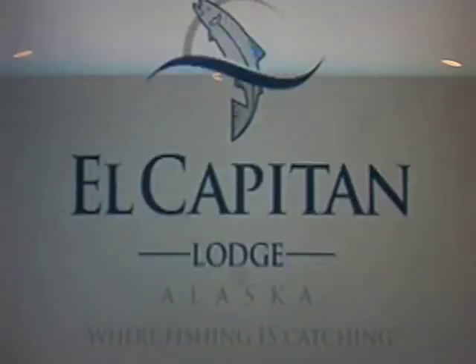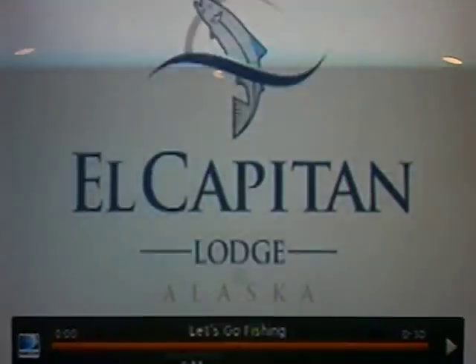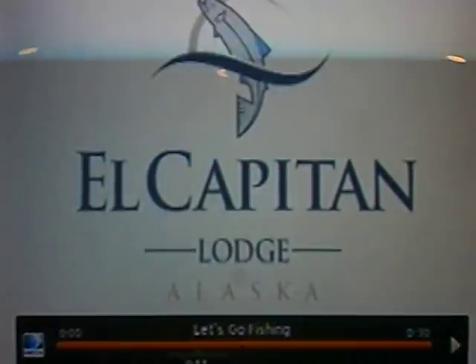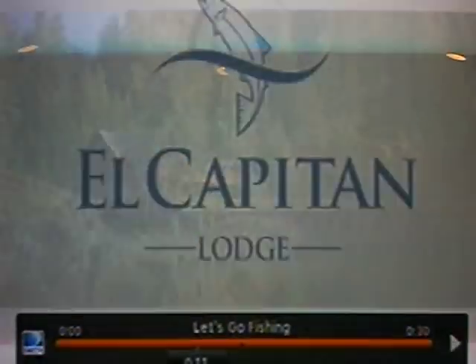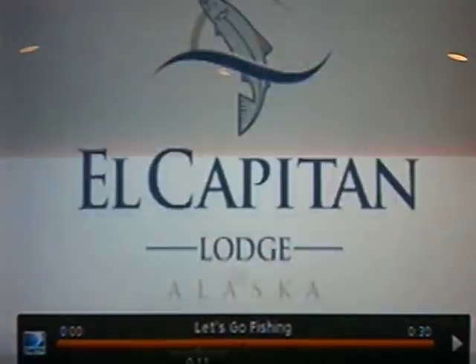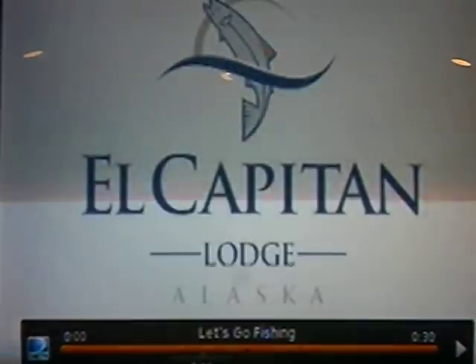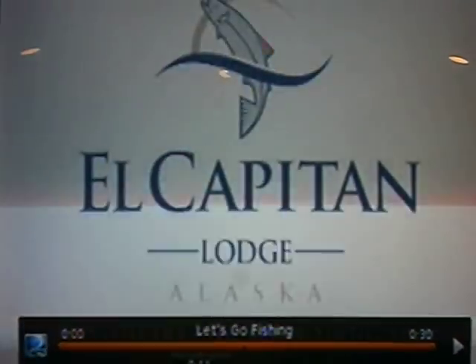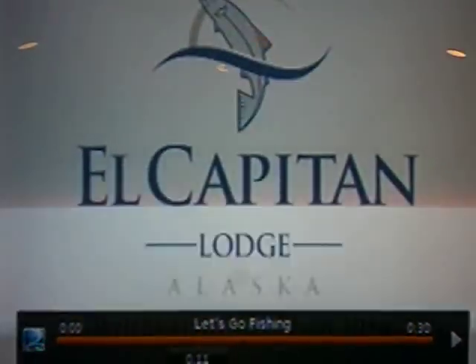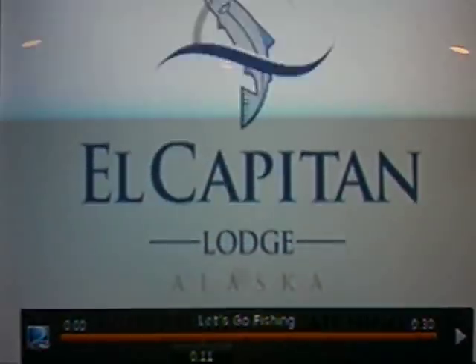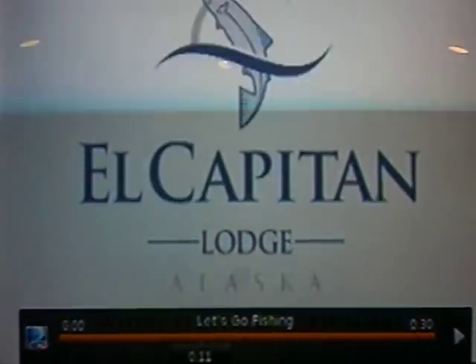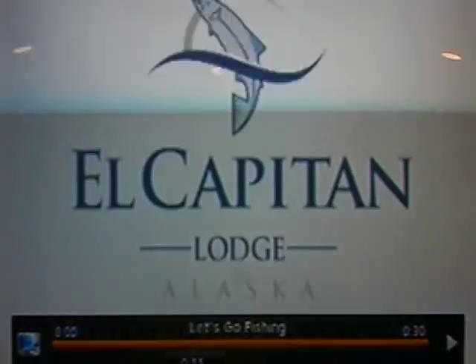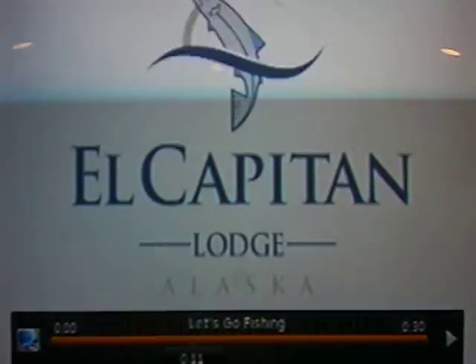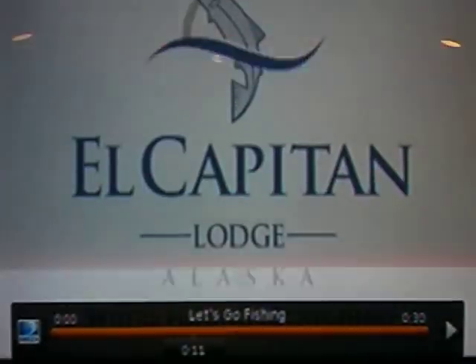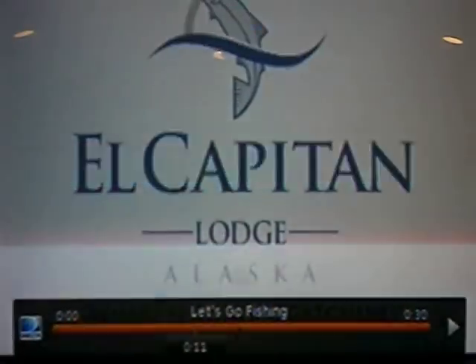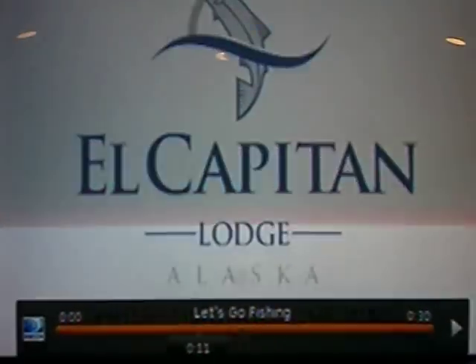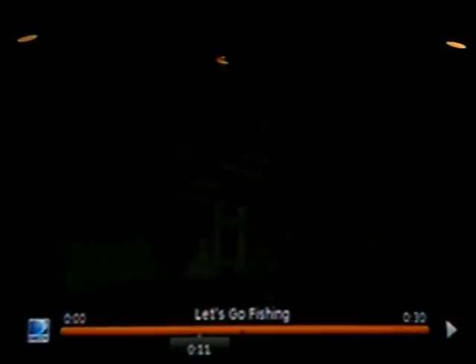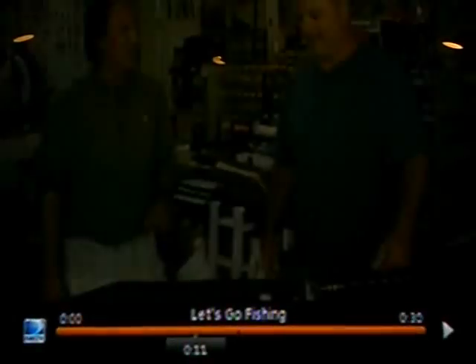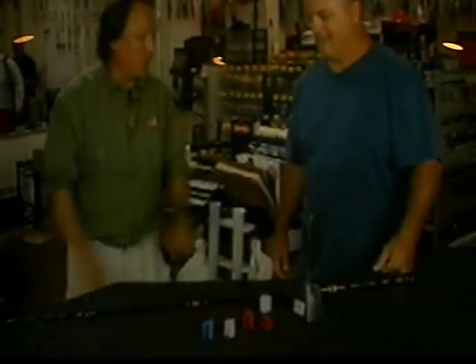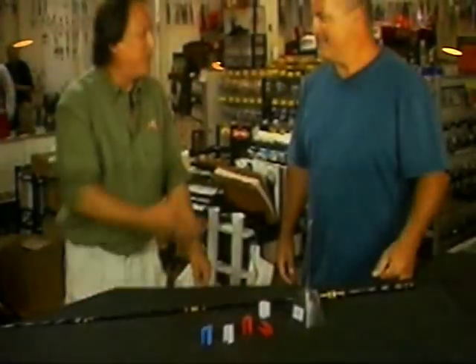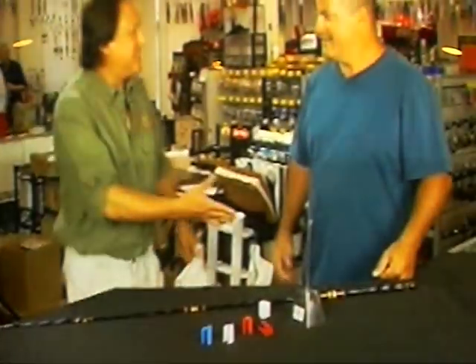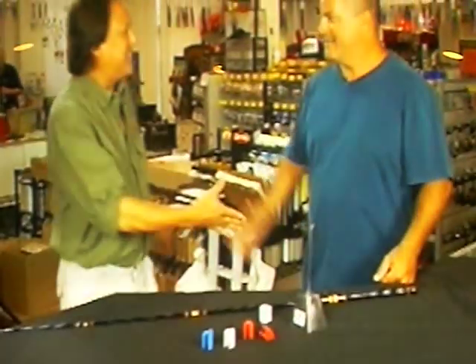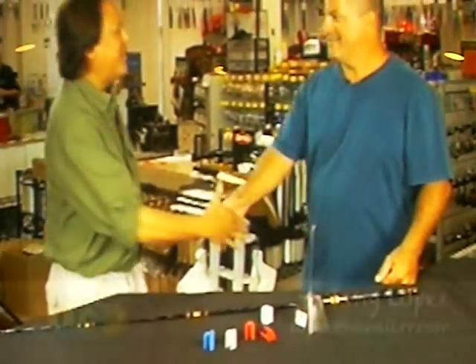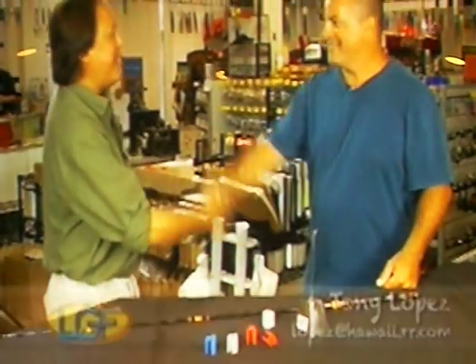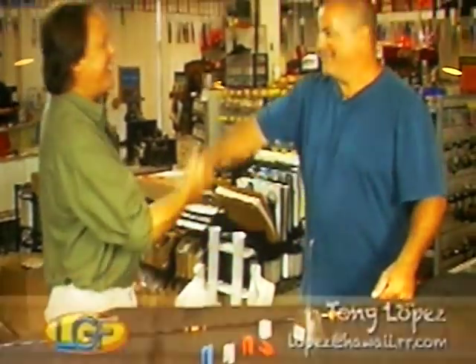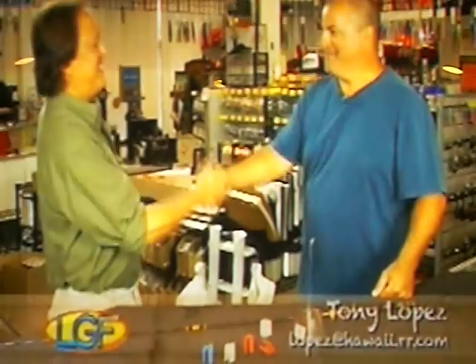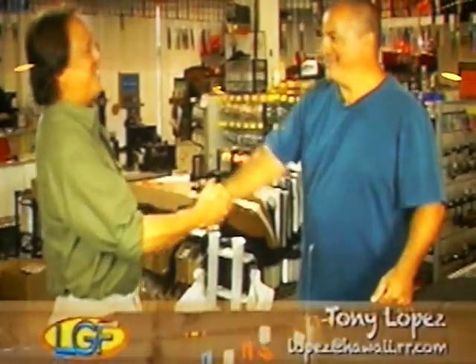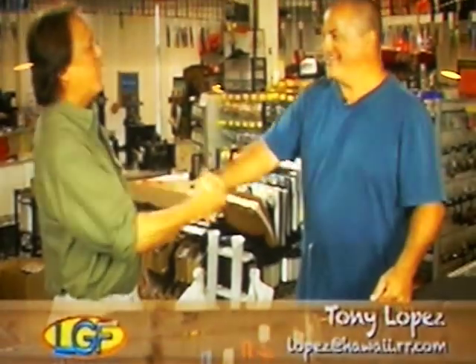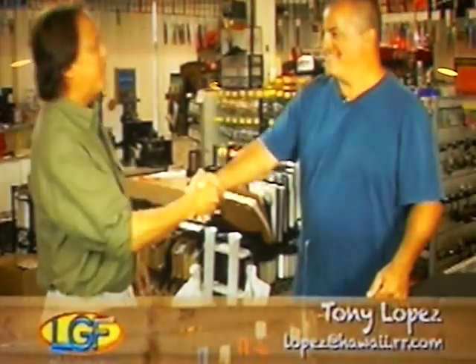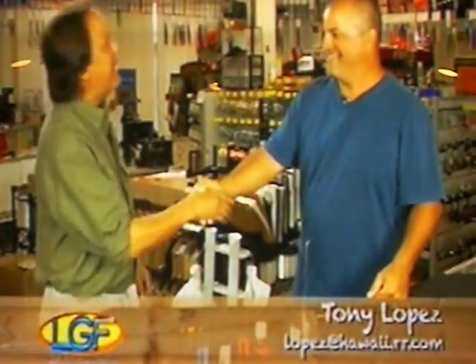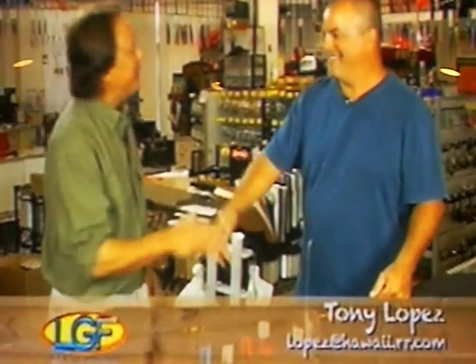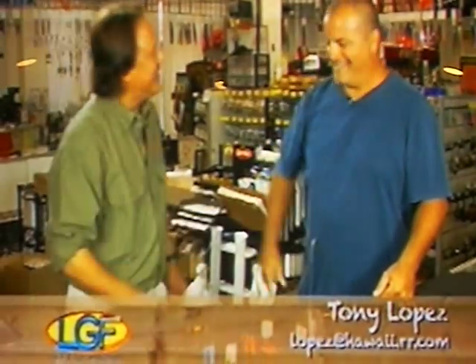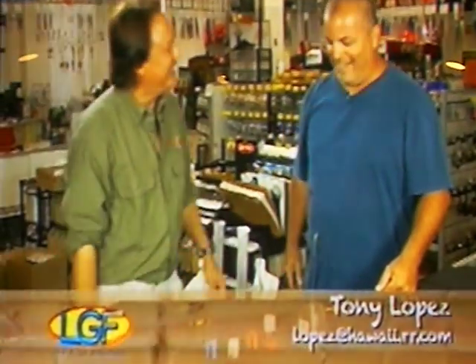Our summer vacation destination. Tony Lopez, how's it going, man? Good, man. All the way from Maui, huh? Yeah.